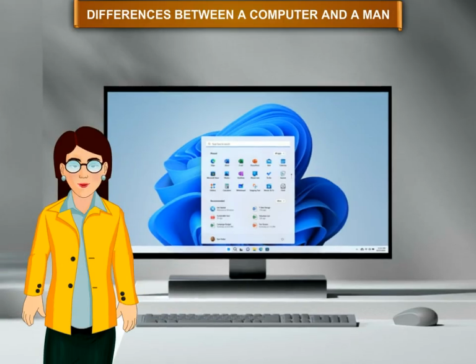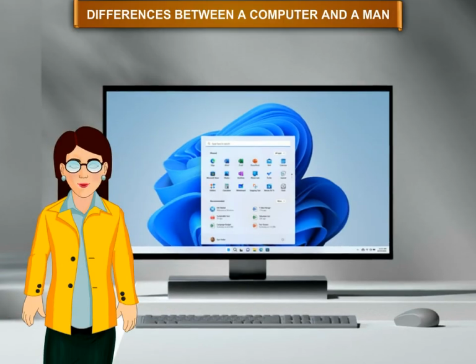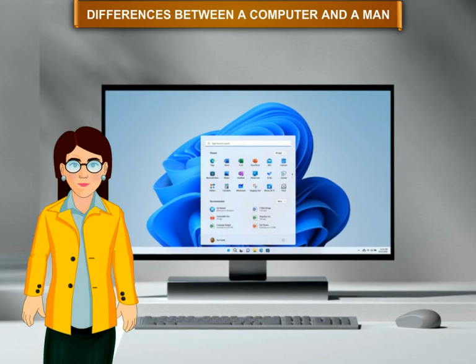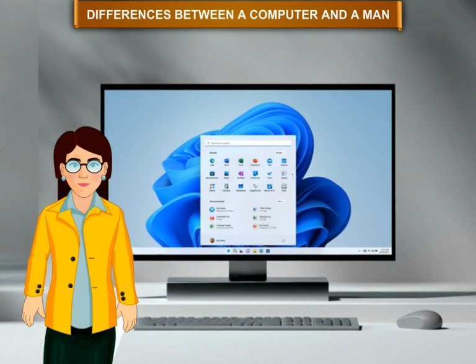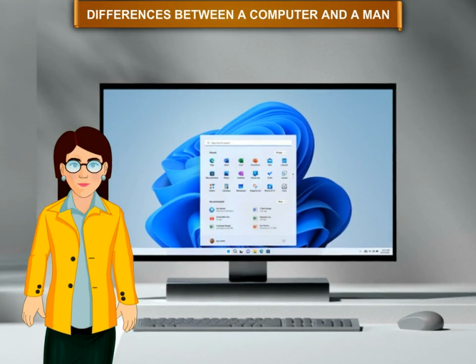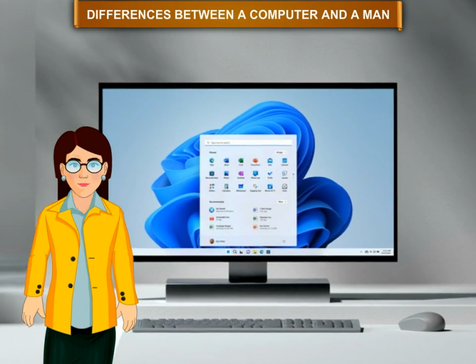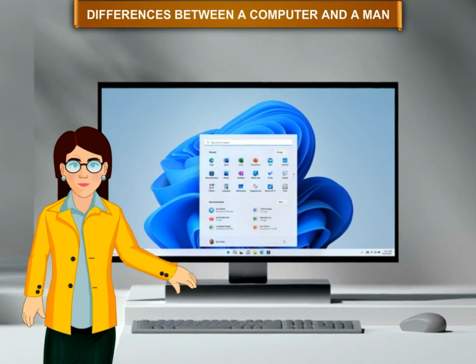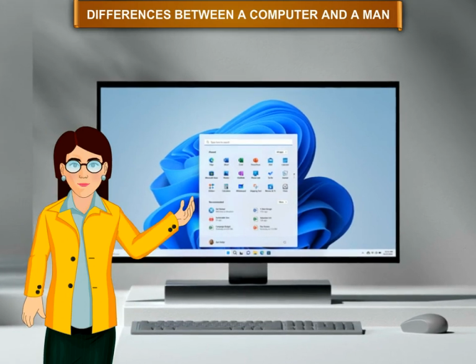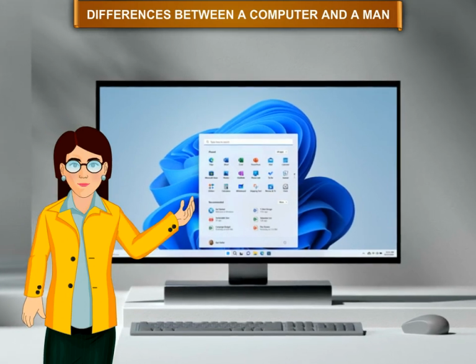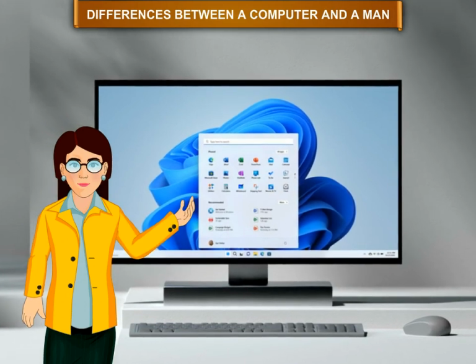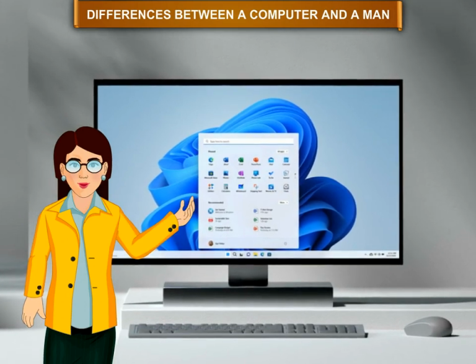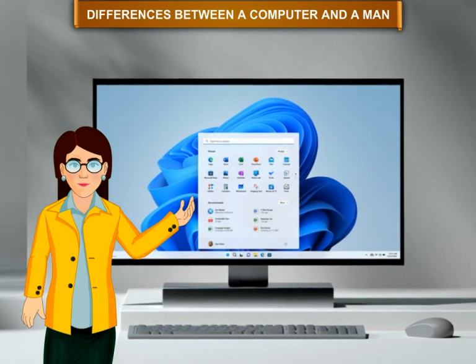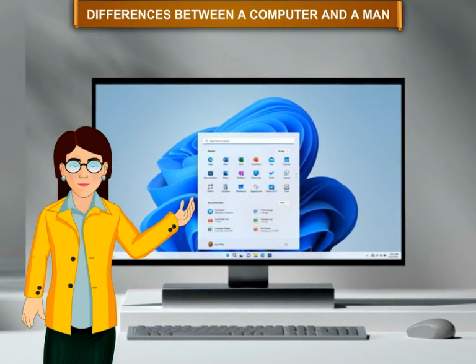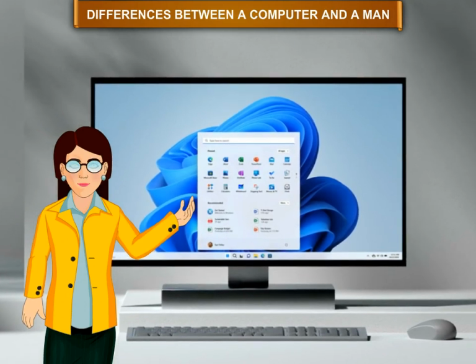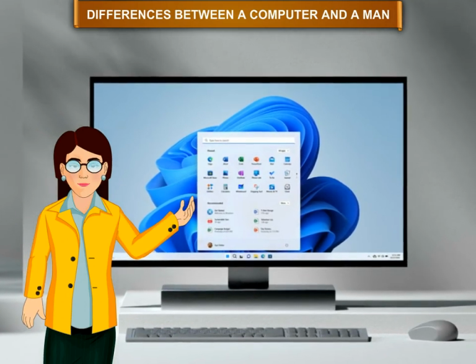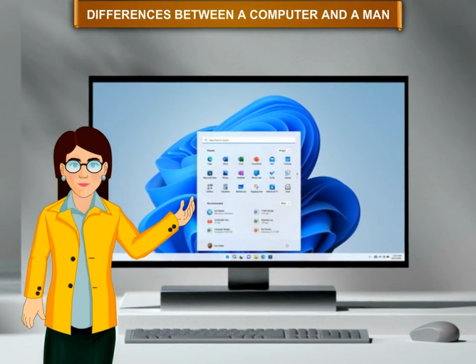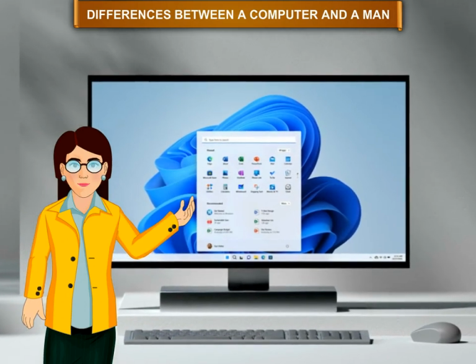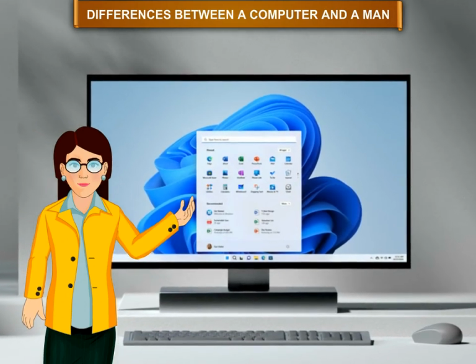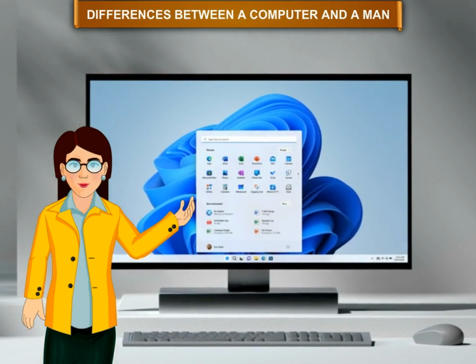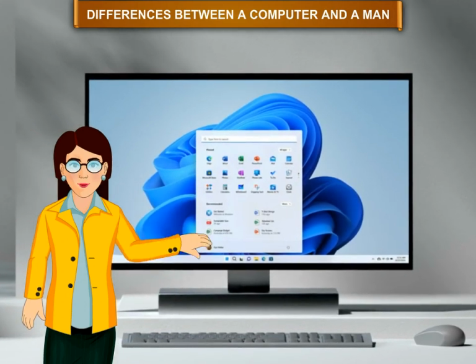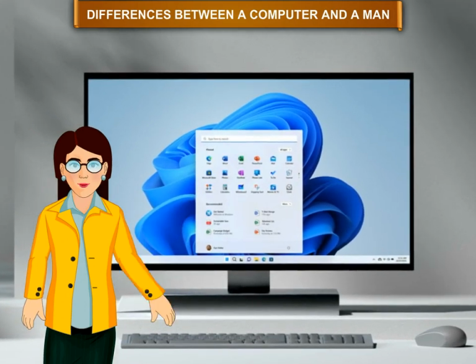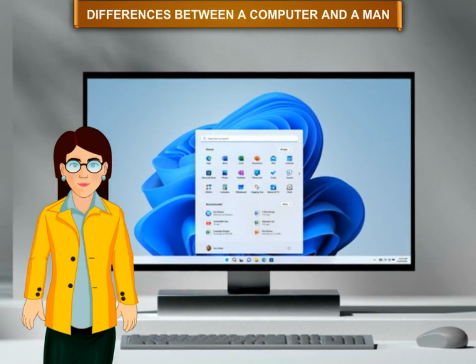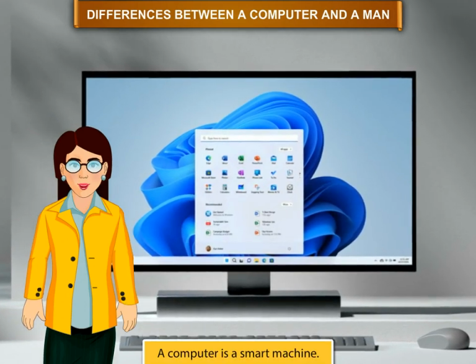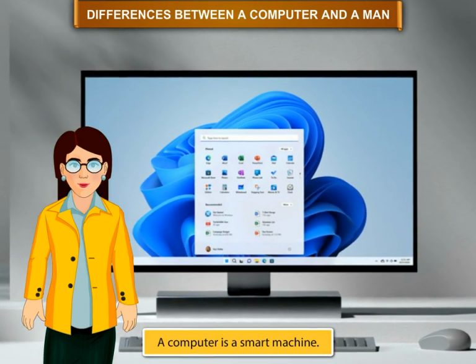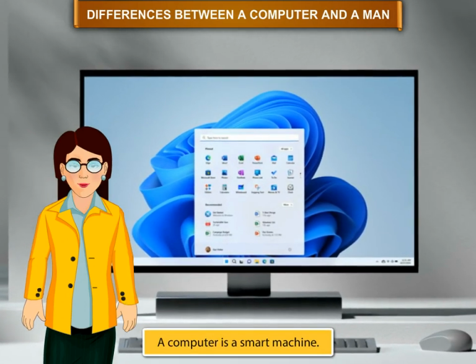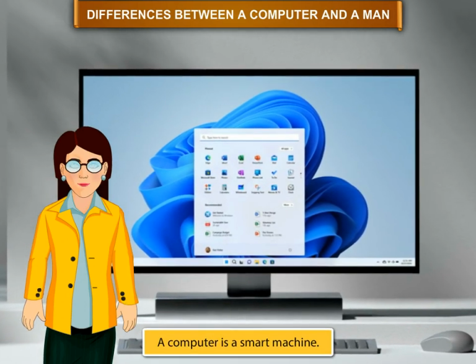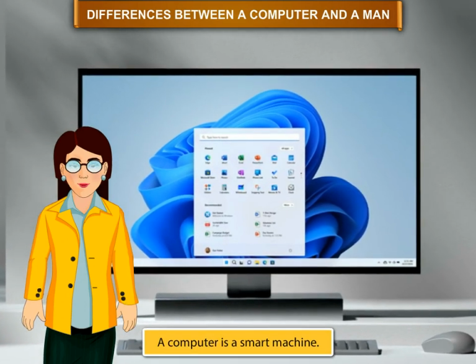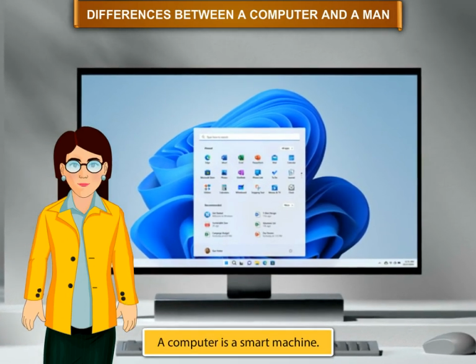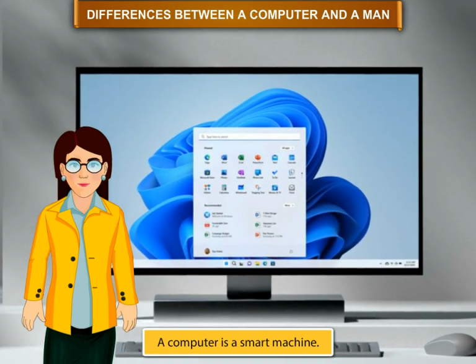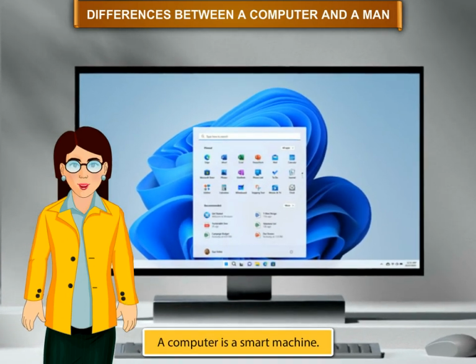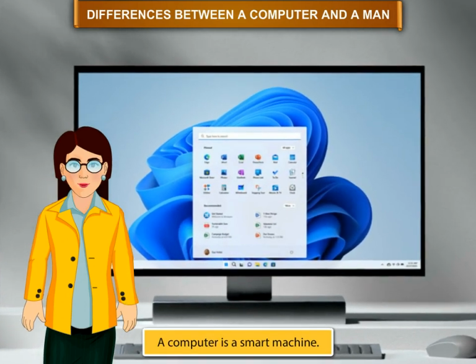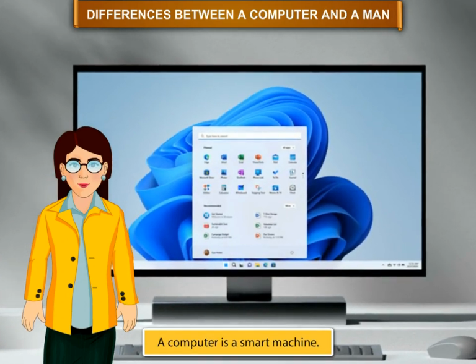Differences between a computer and a man. A computer is a smart device.